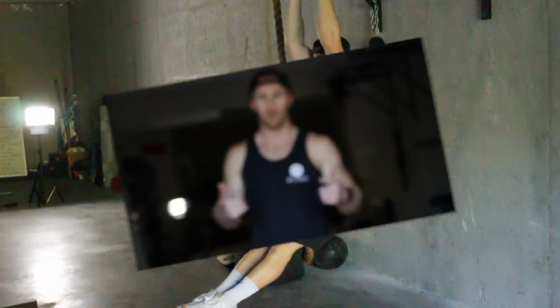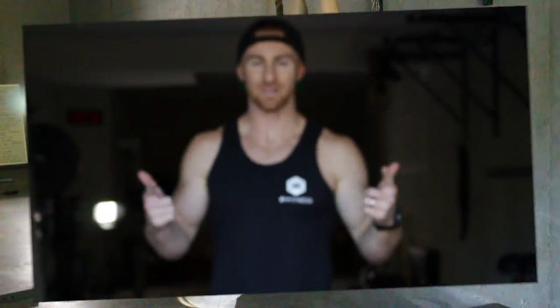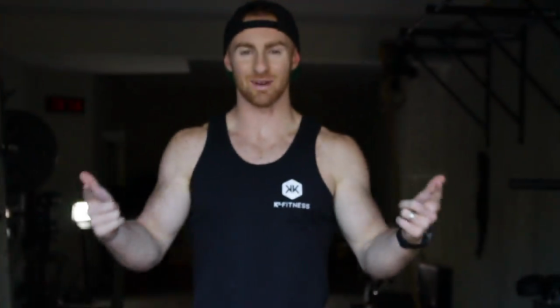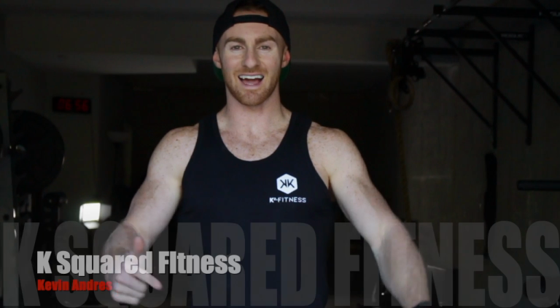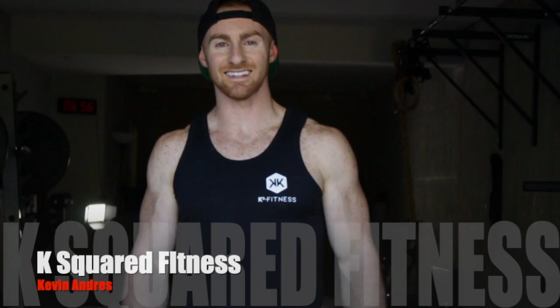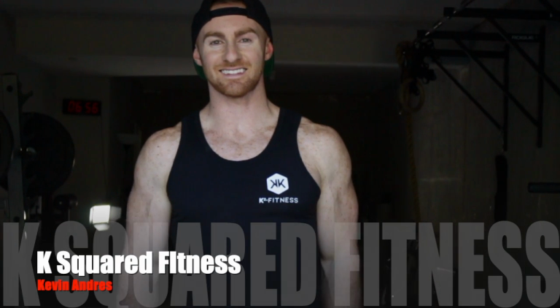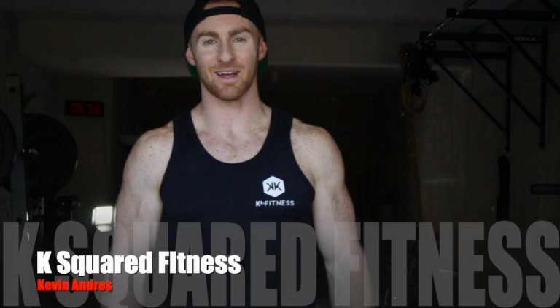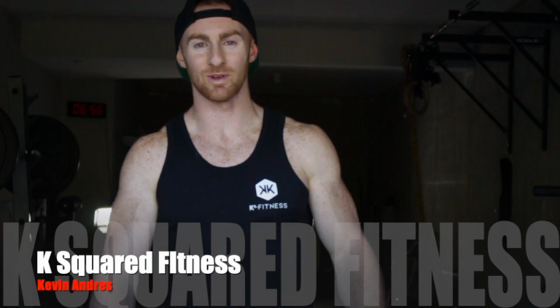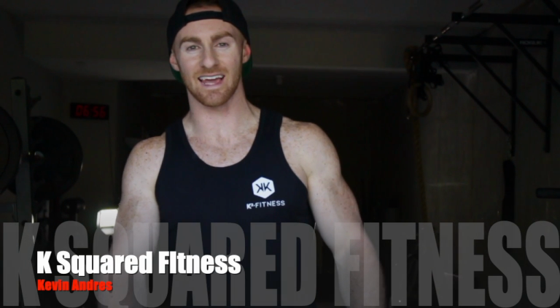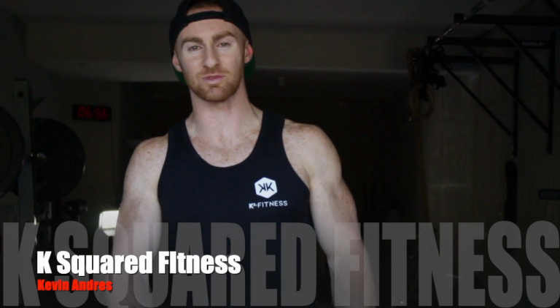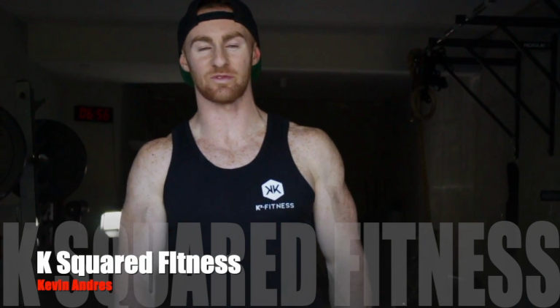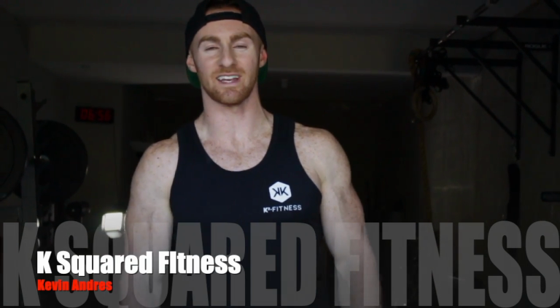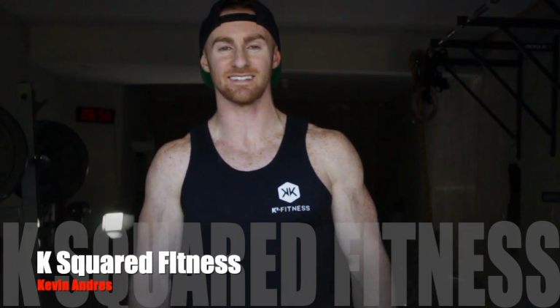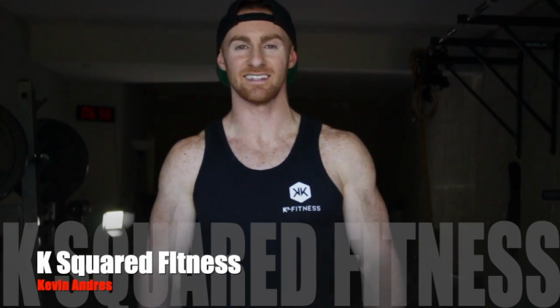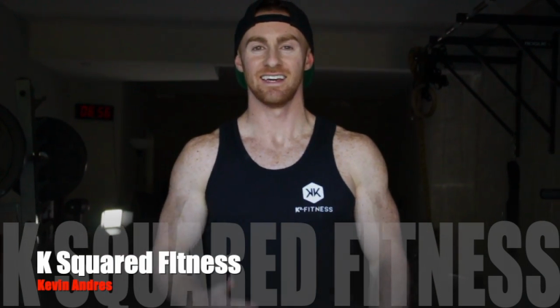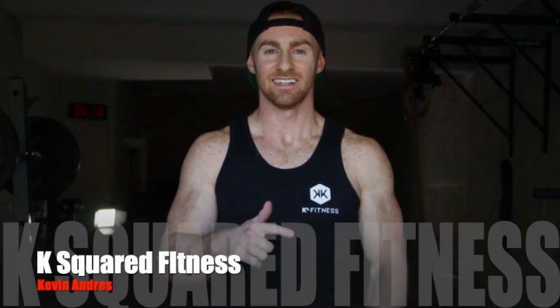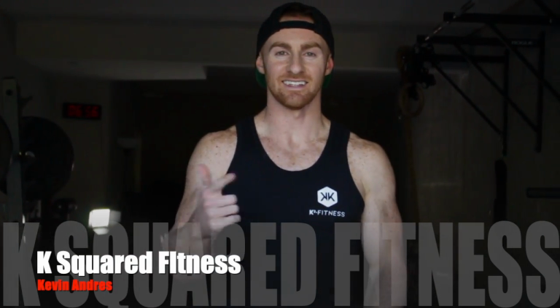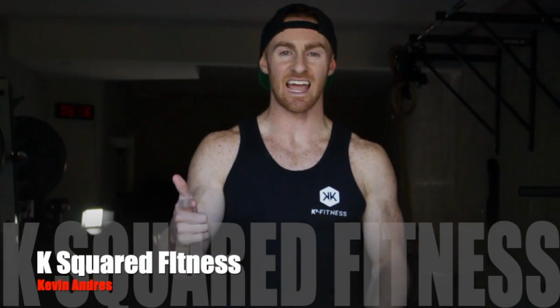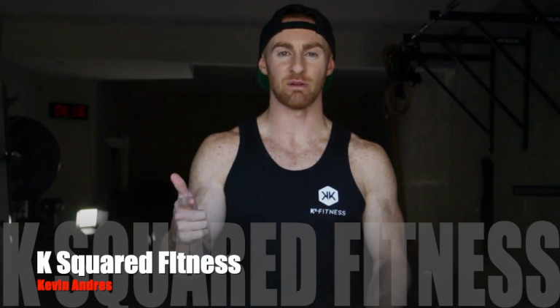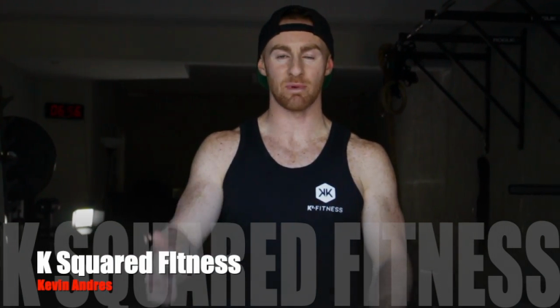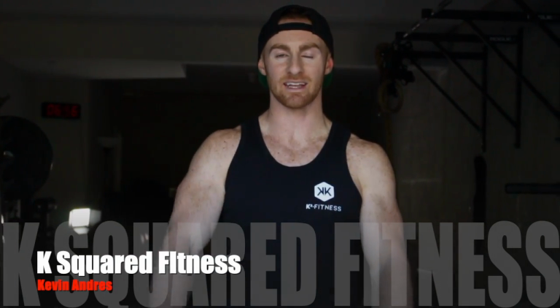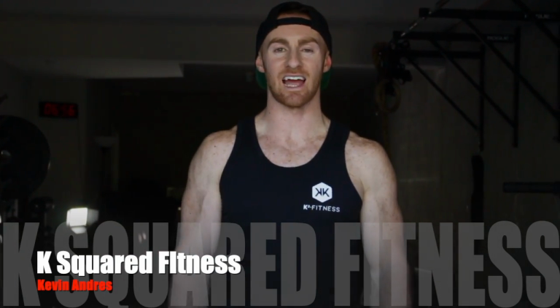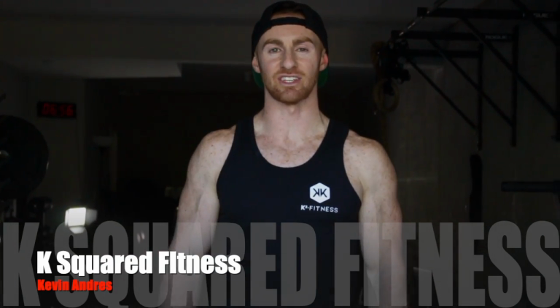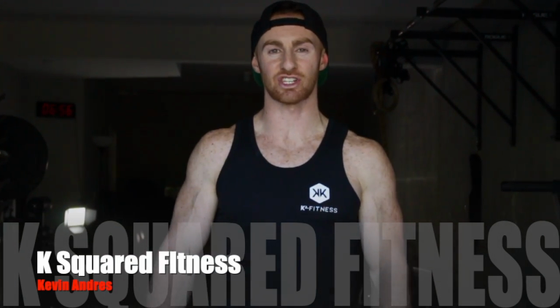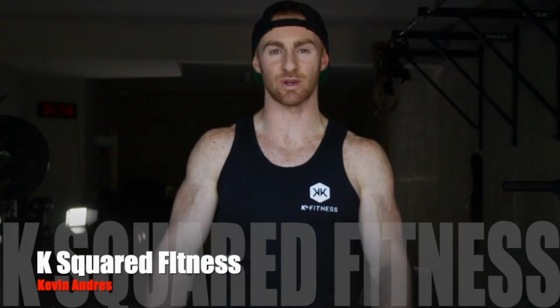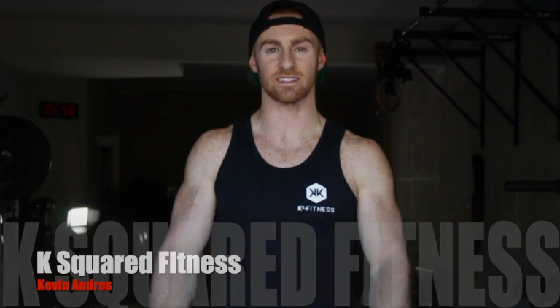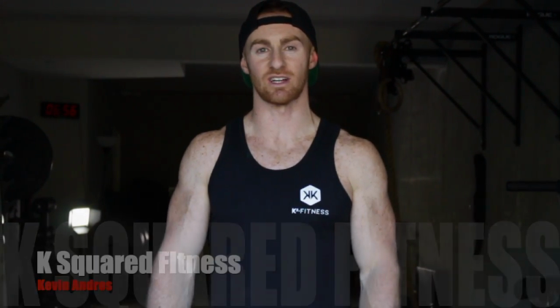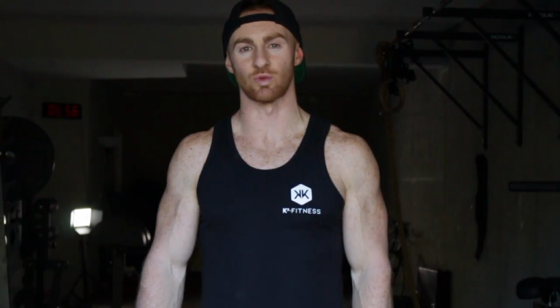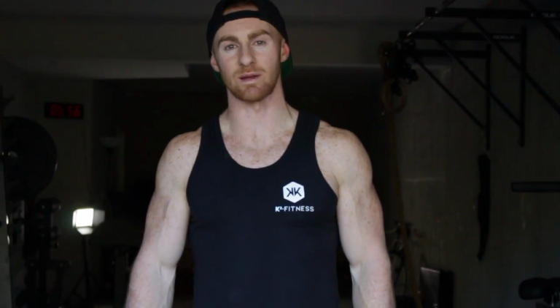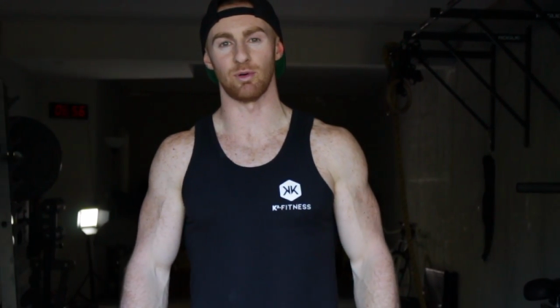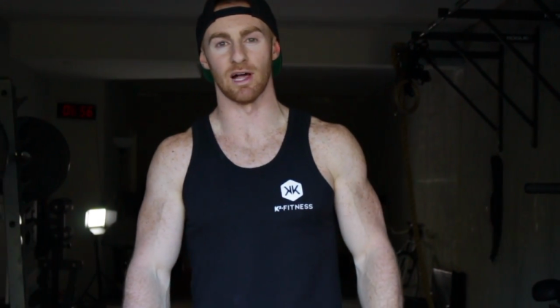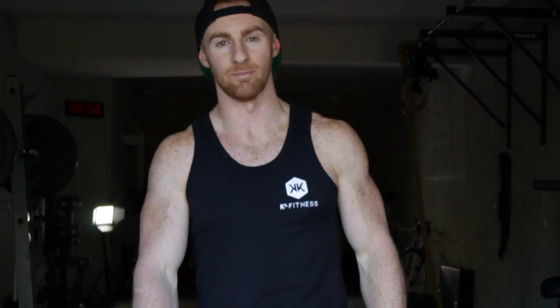What's up guys? It's Kevin with K-Square Fitness. Today I'm going to break down the Strict Ring Pull-up.